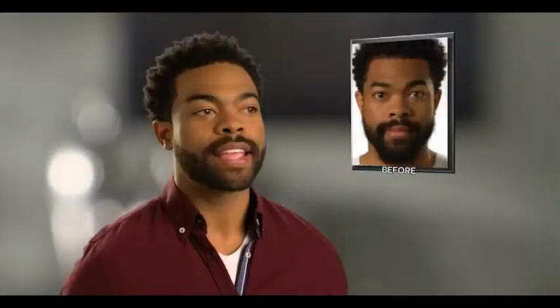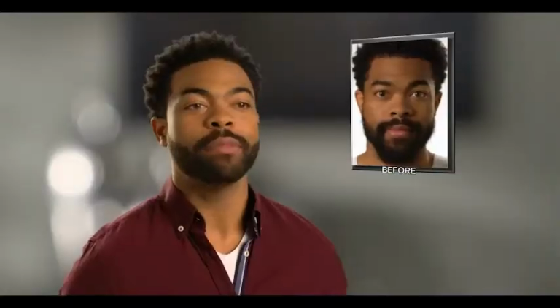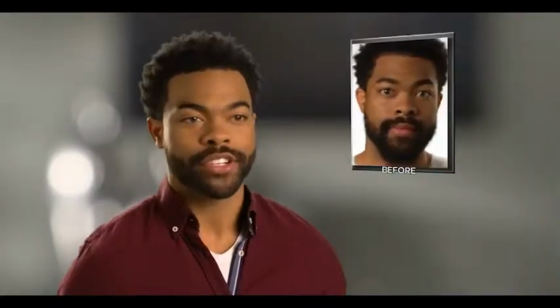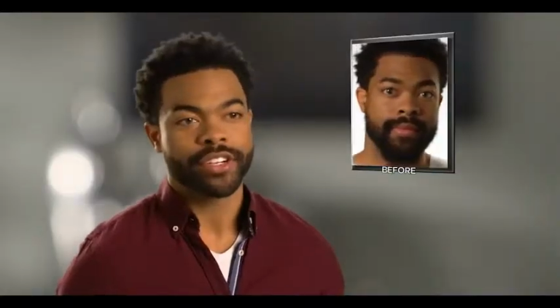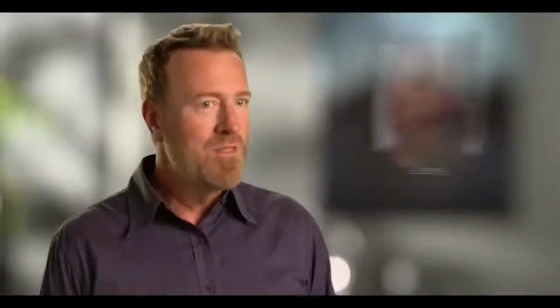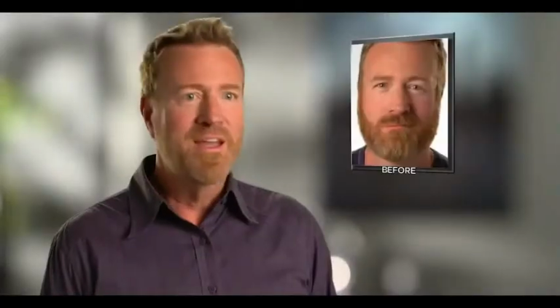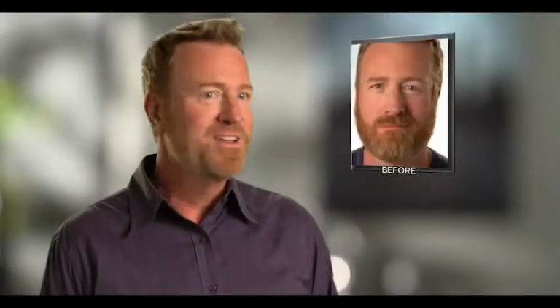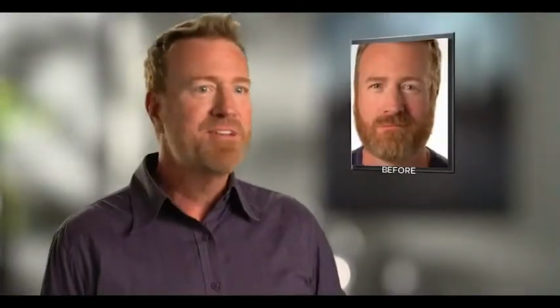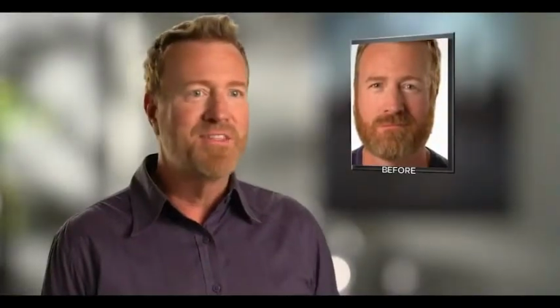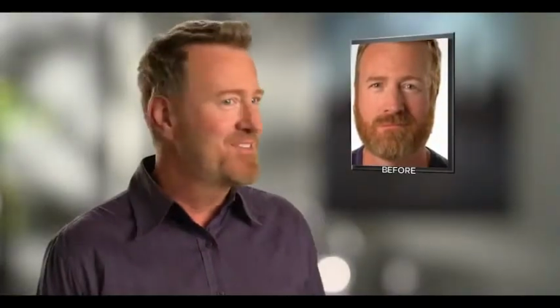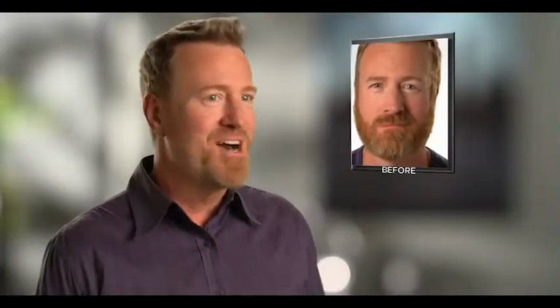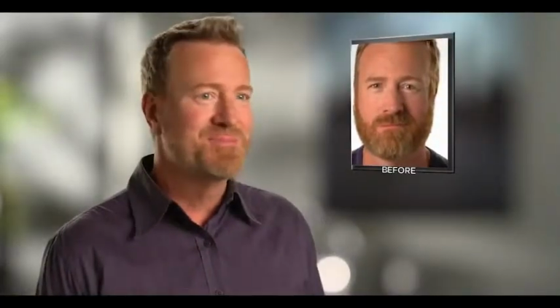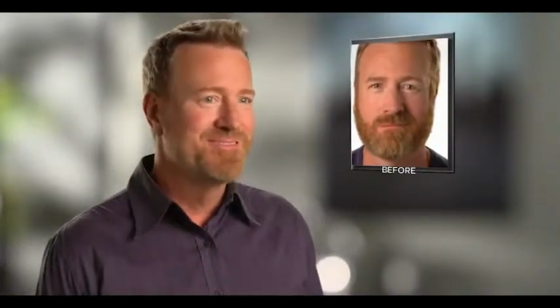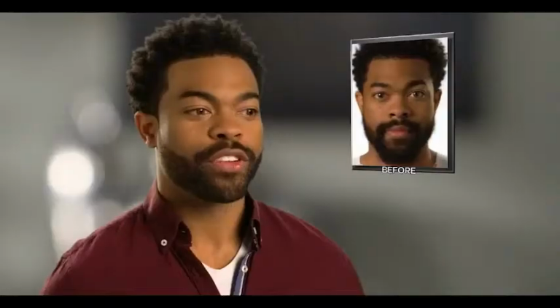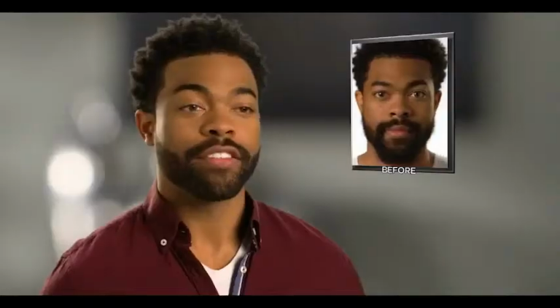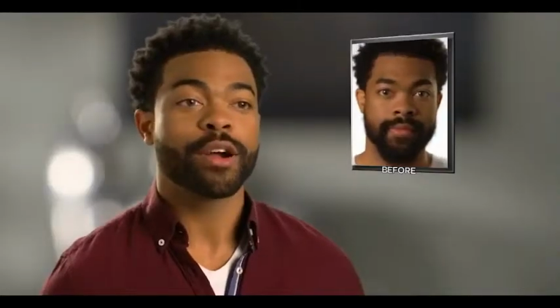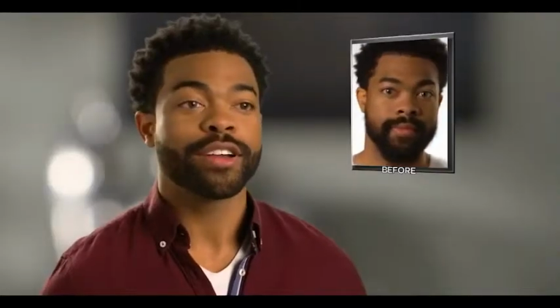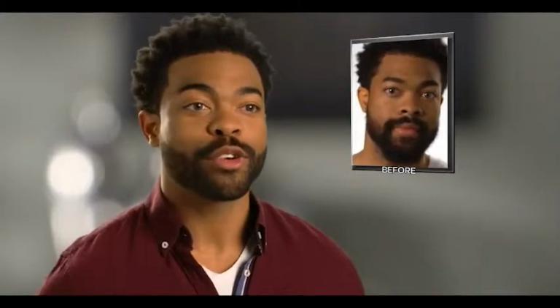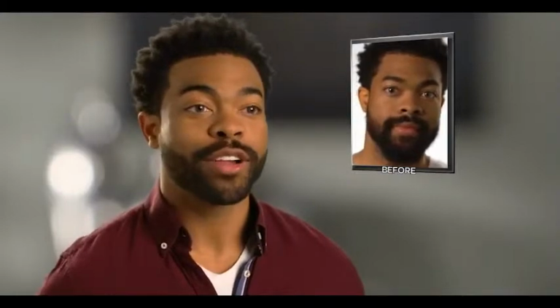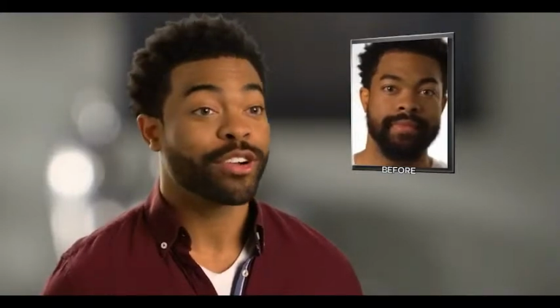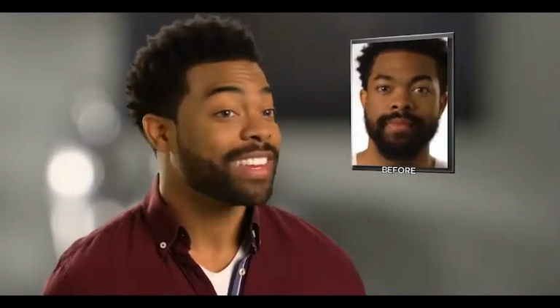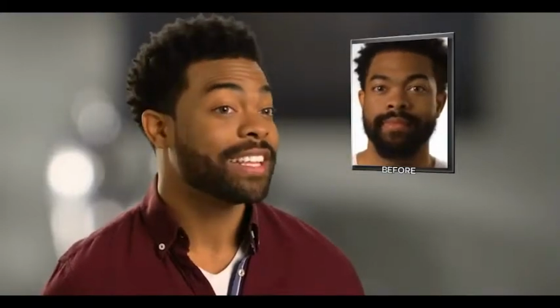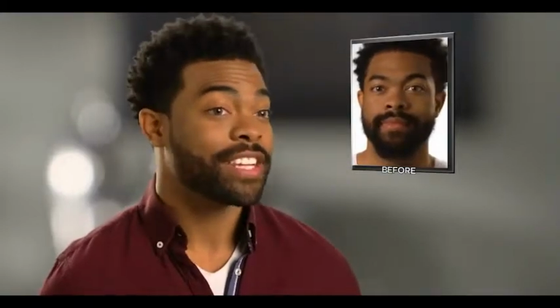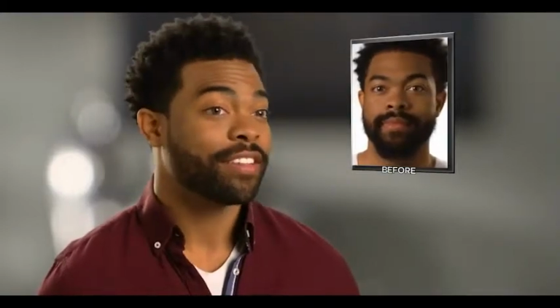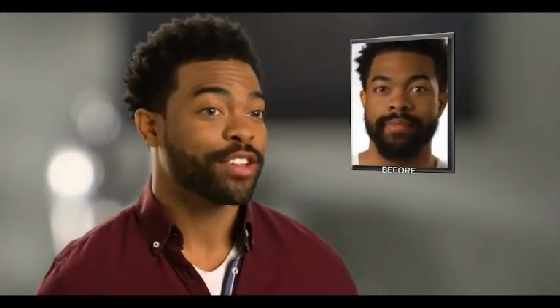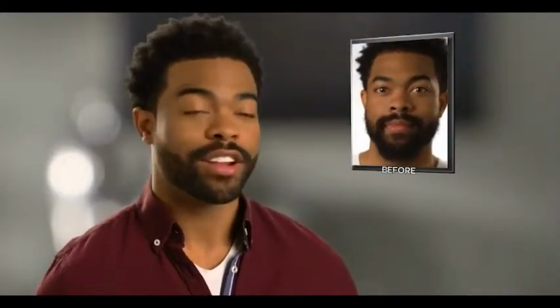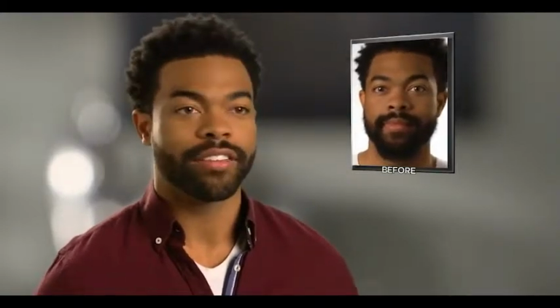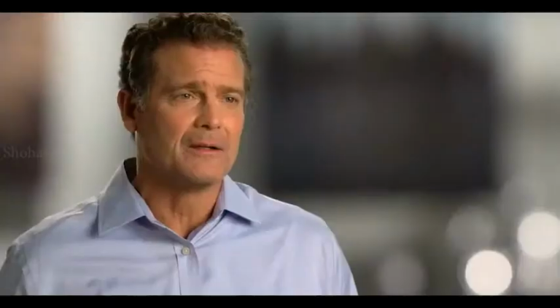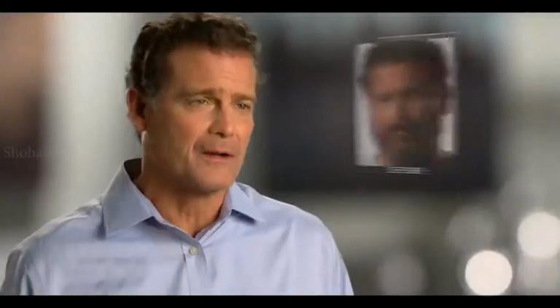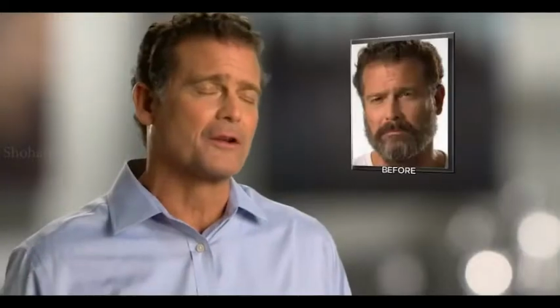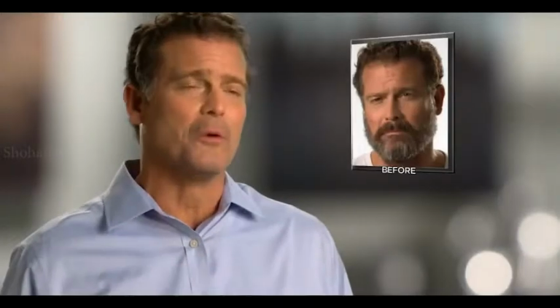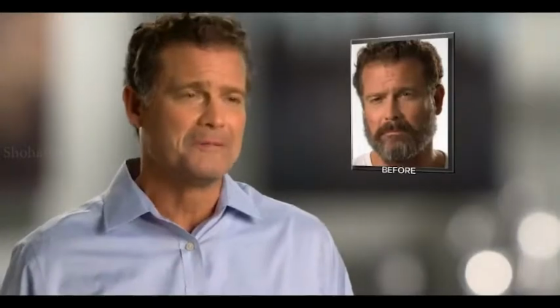It's a game changer. One thing does everything, and that's awesome. Whether you have a long beard, a short beard, or even a clean shave, you're gonna love it. You'll get the look you want.